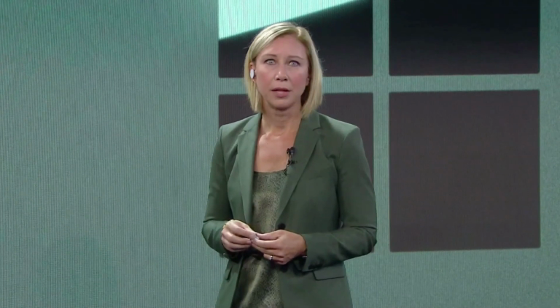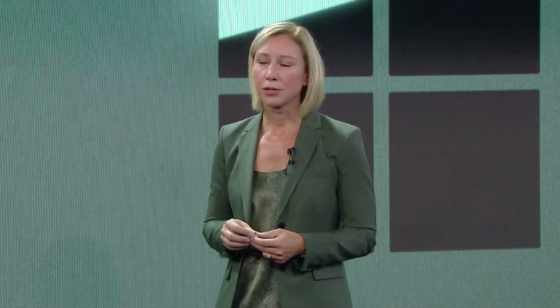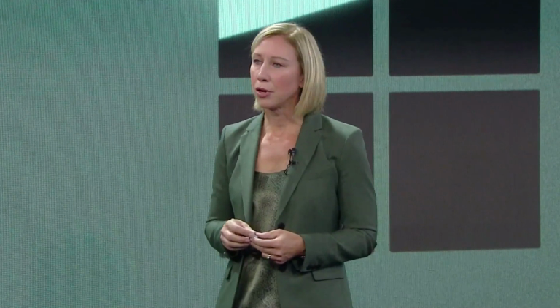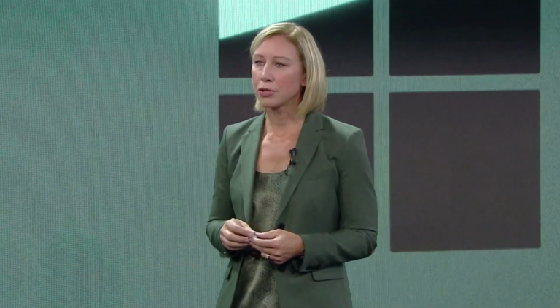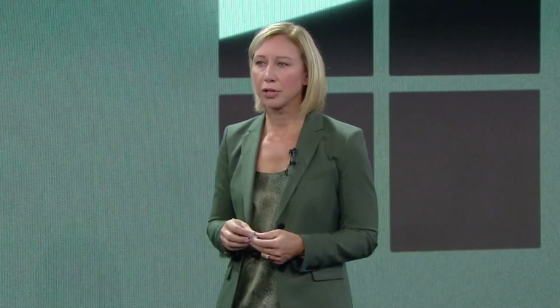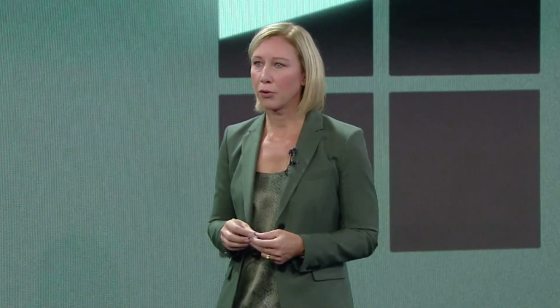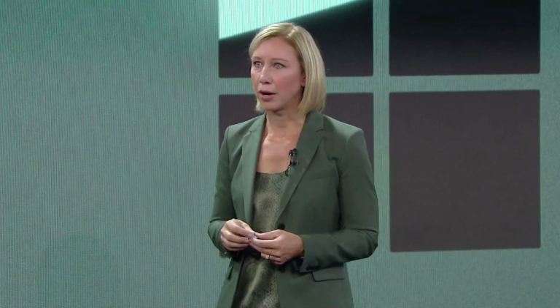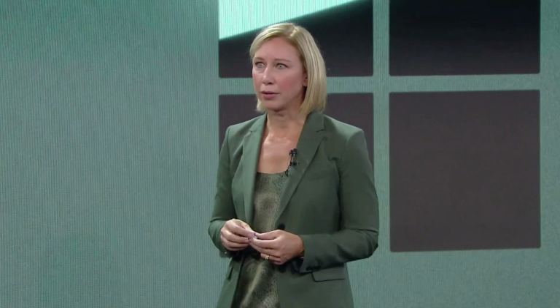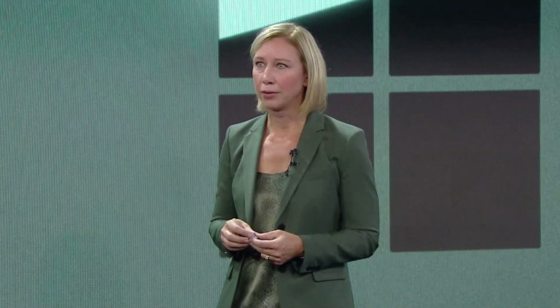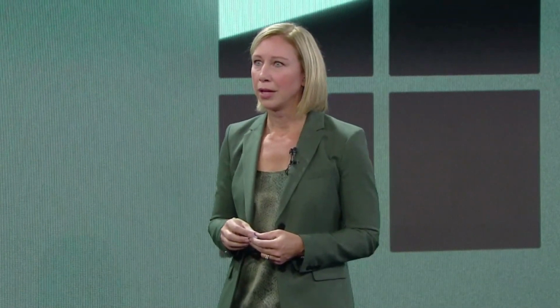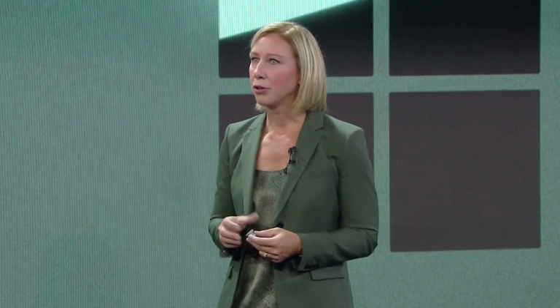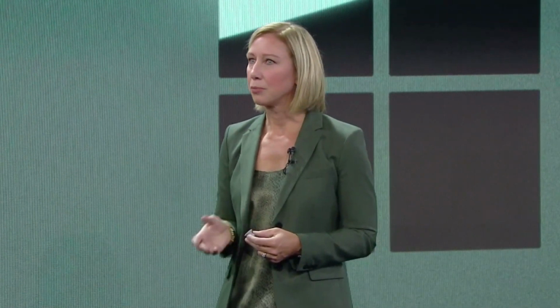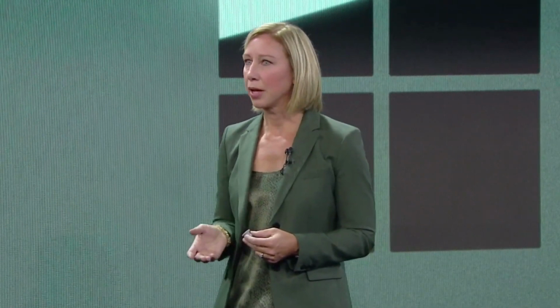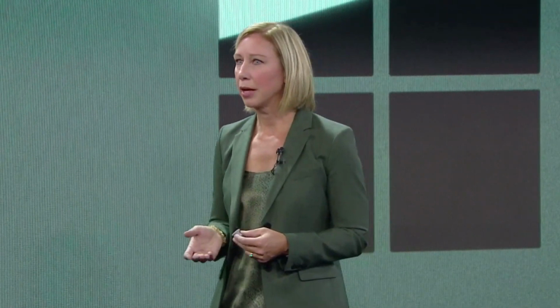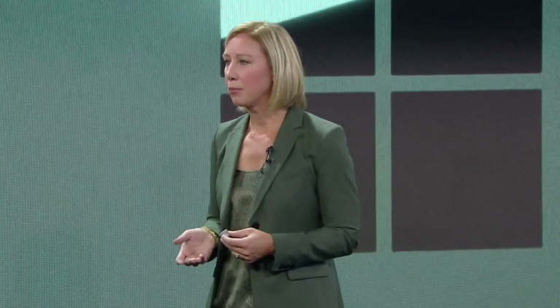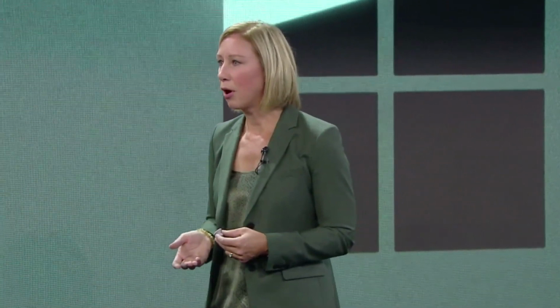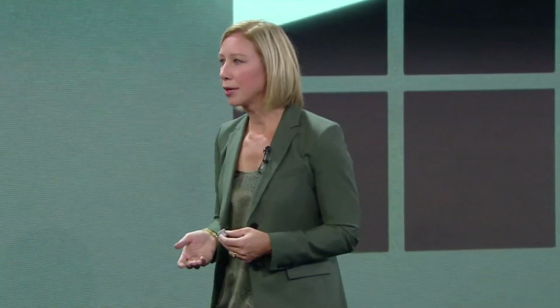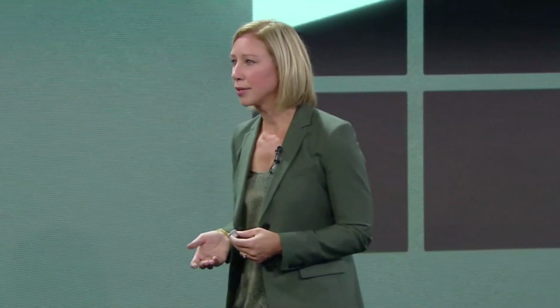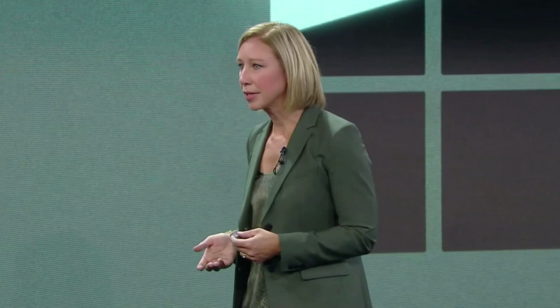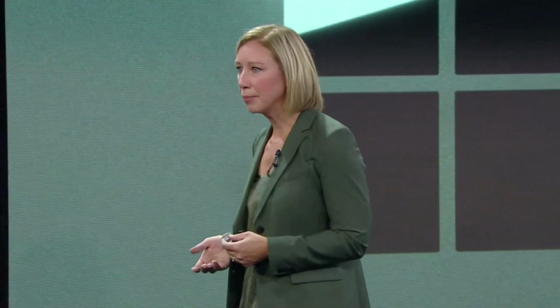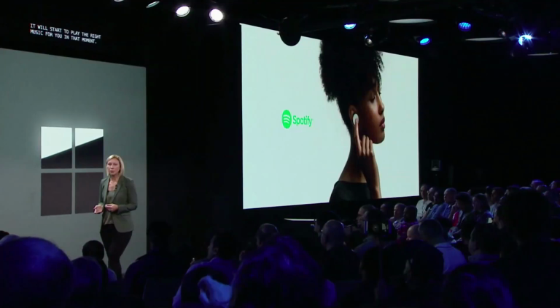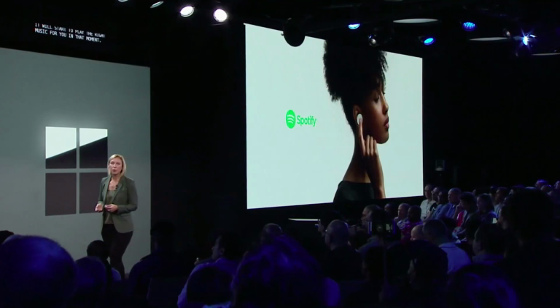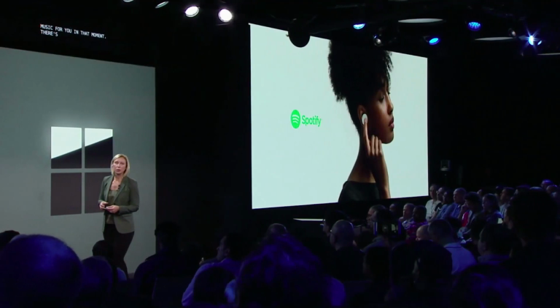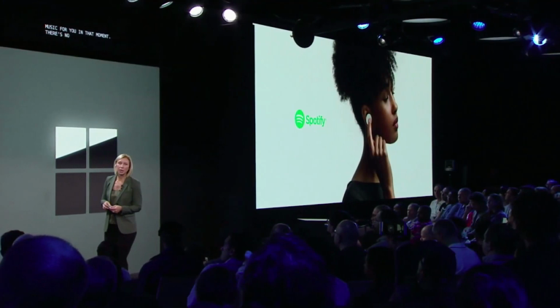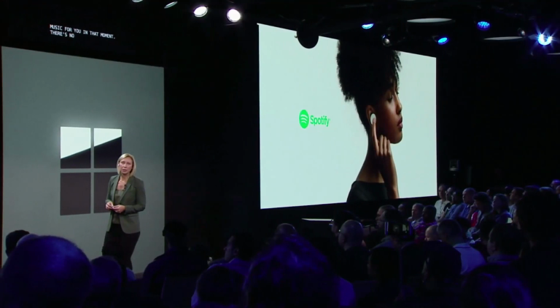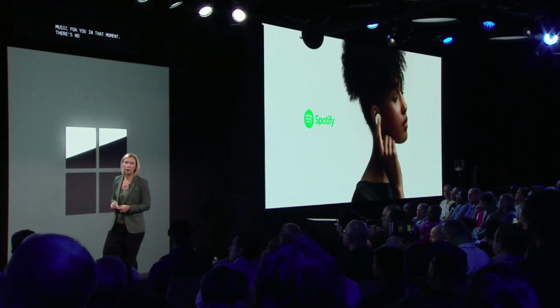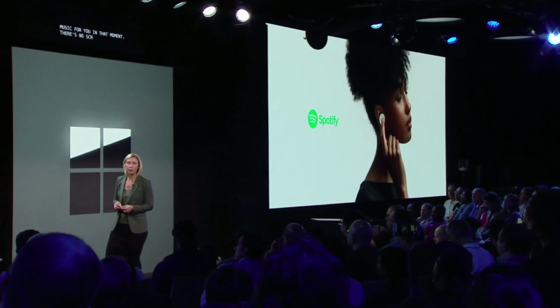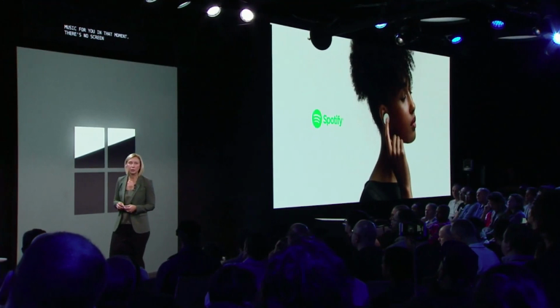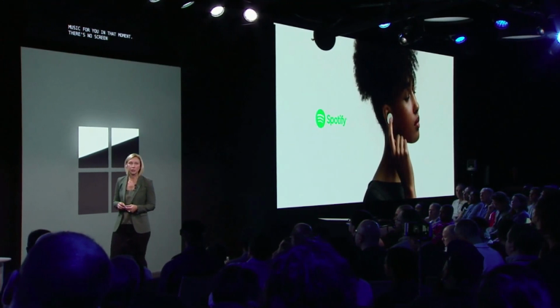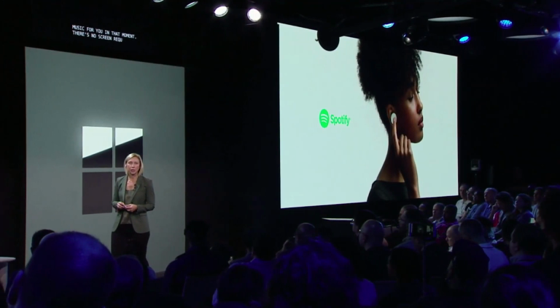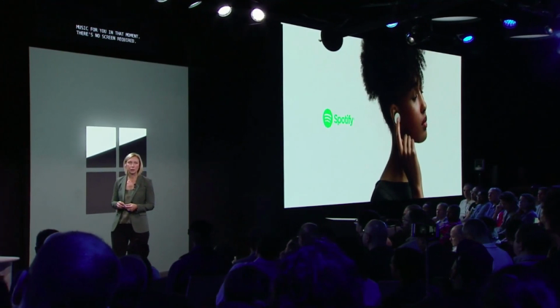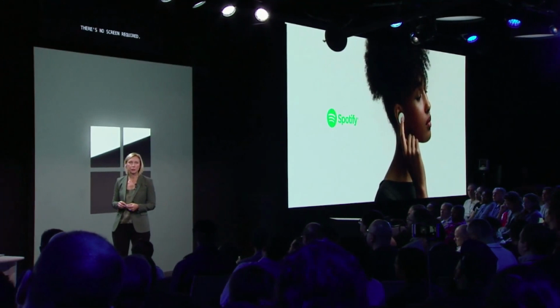There's no screen required. You can play, pause, skip, or change the volume with just gestures.